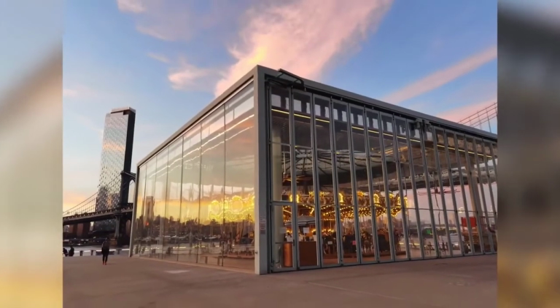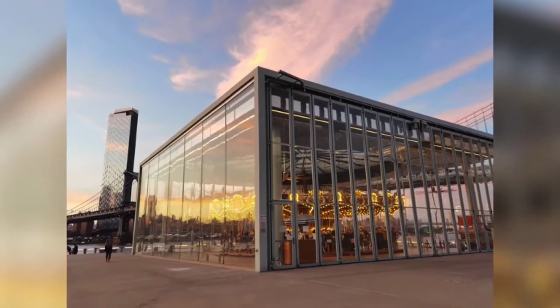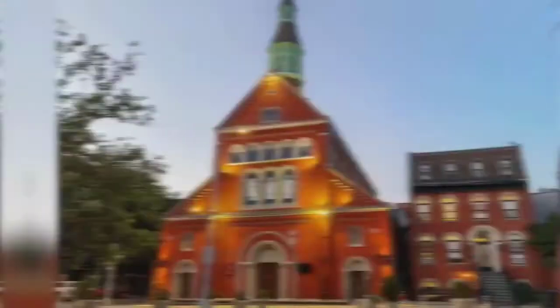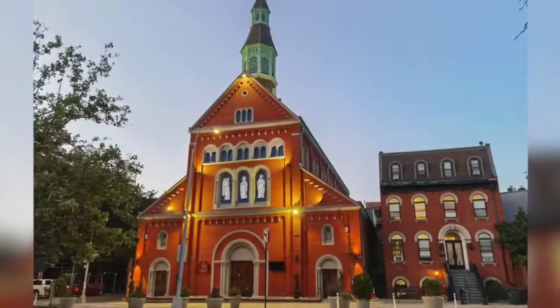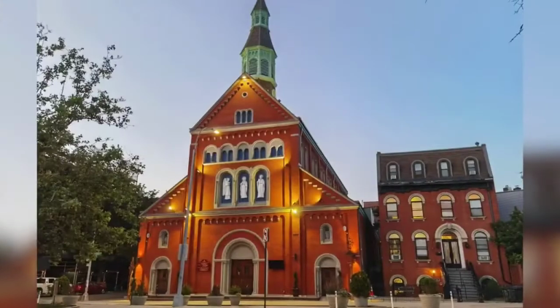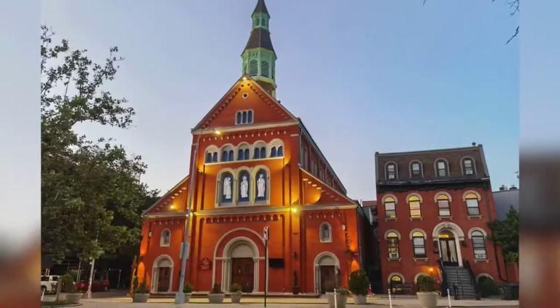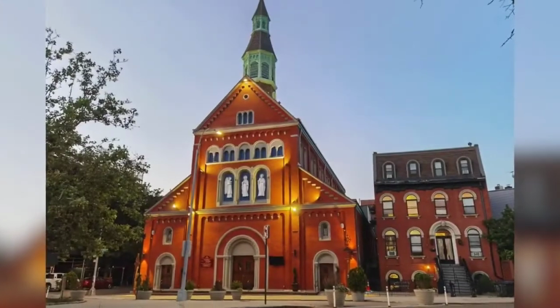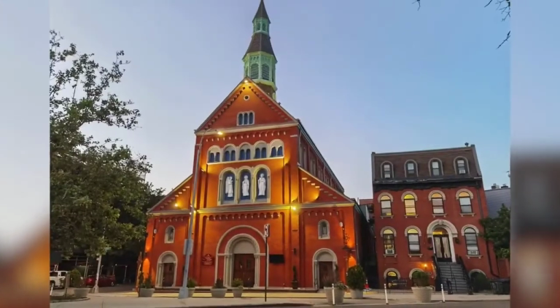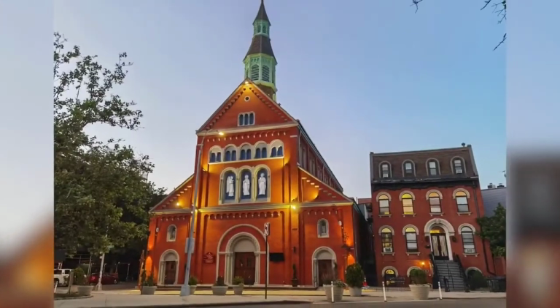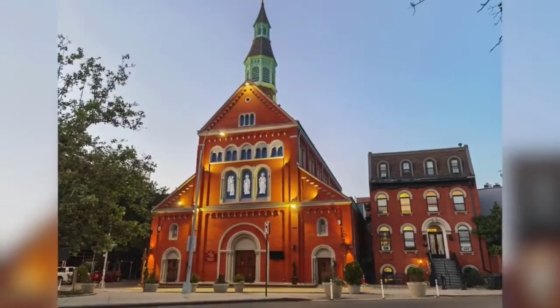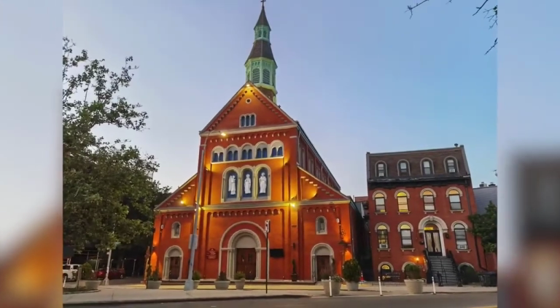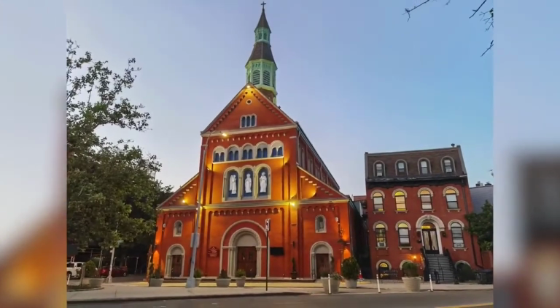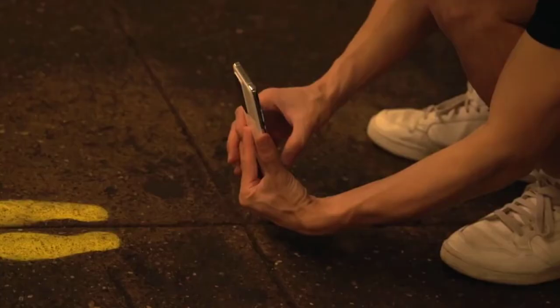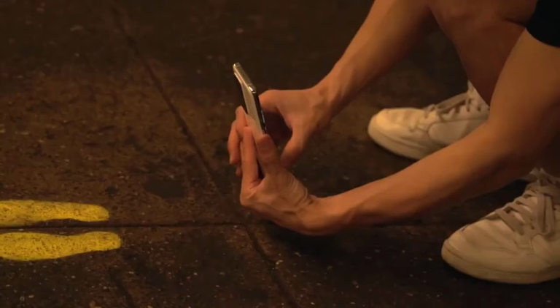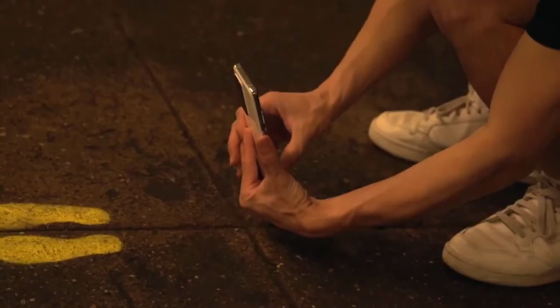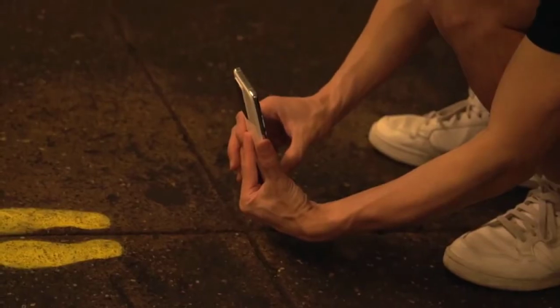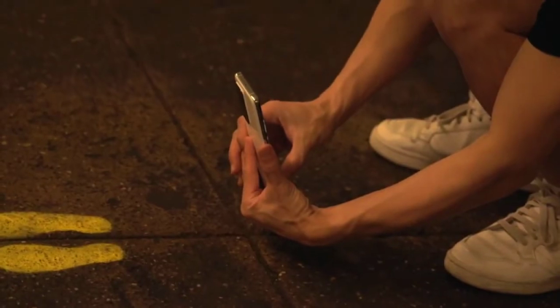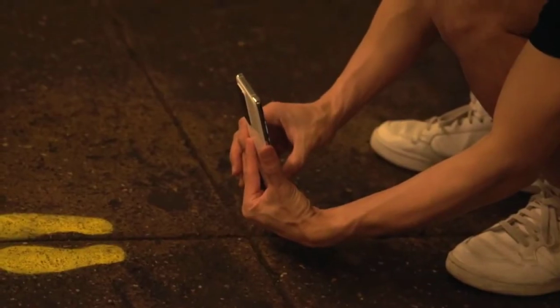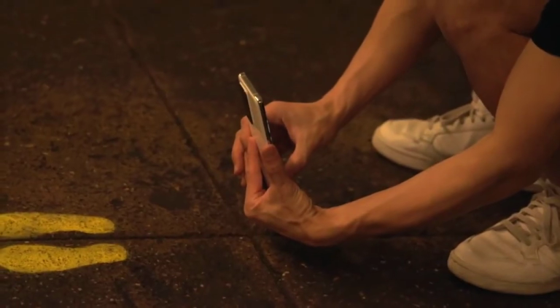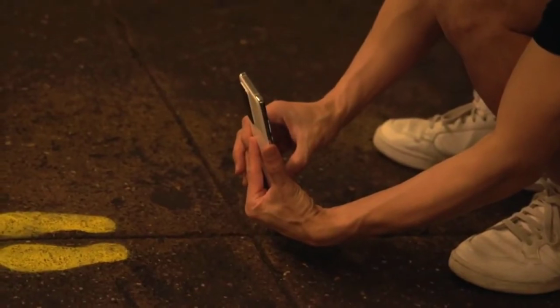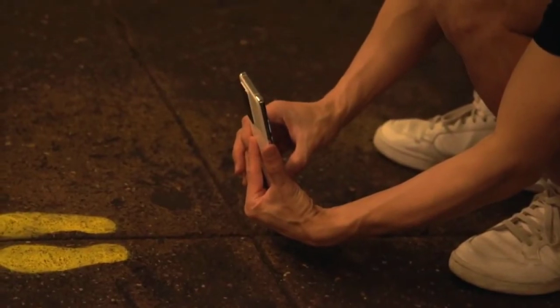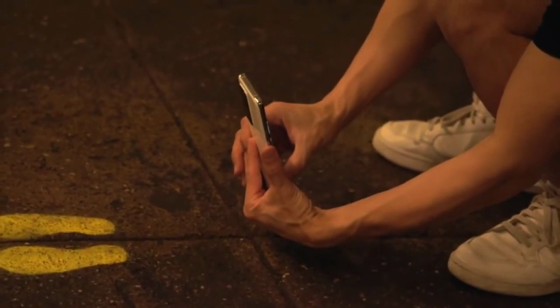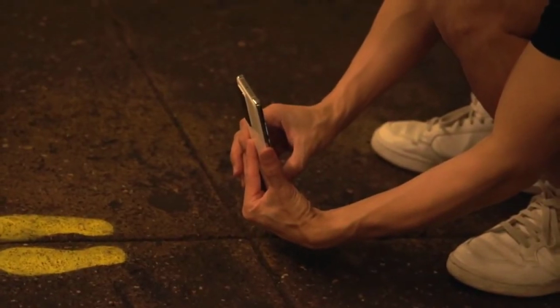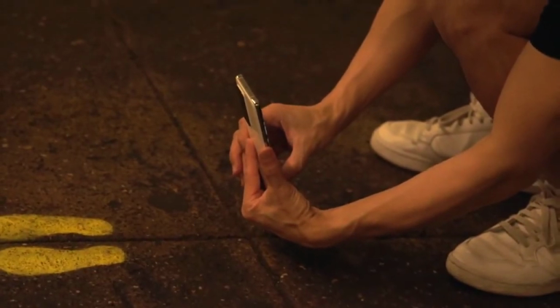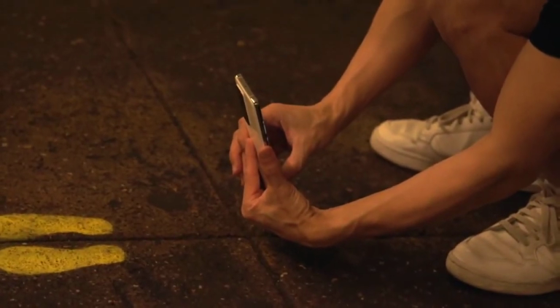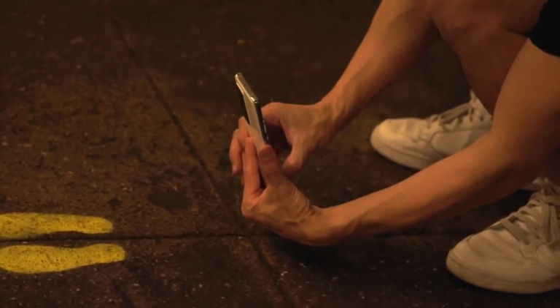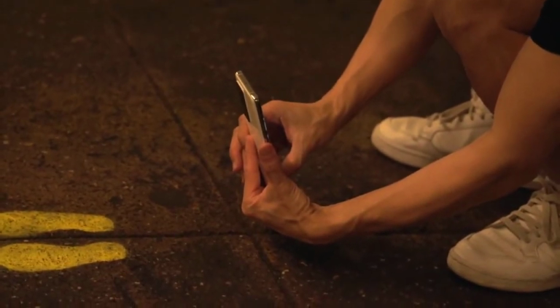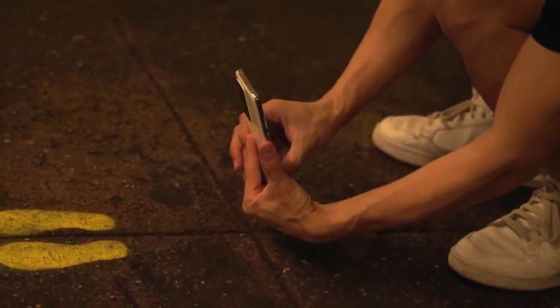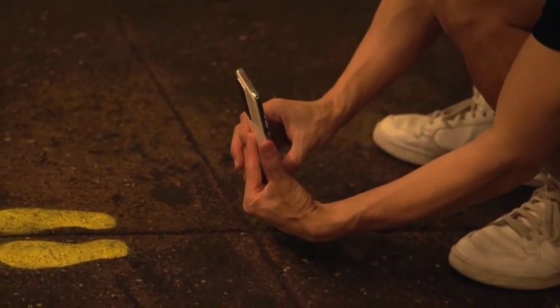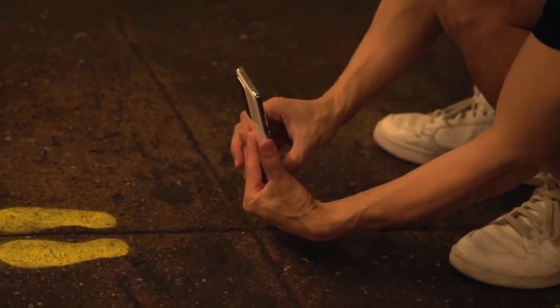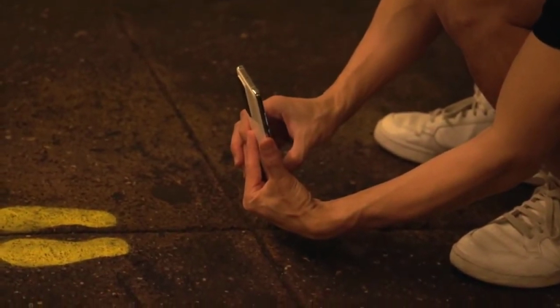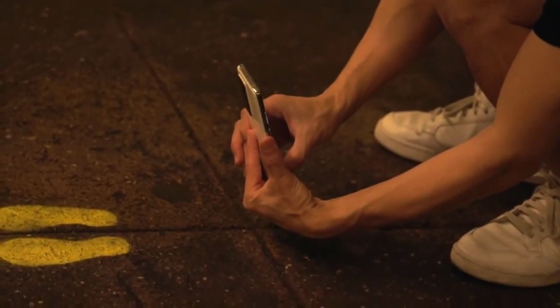Time for some rapid-fire Q&A where I answer some of the questions you left me on social media about the user experience.